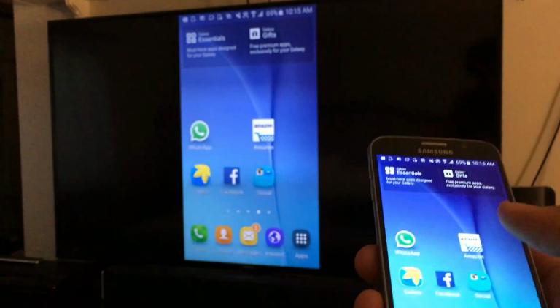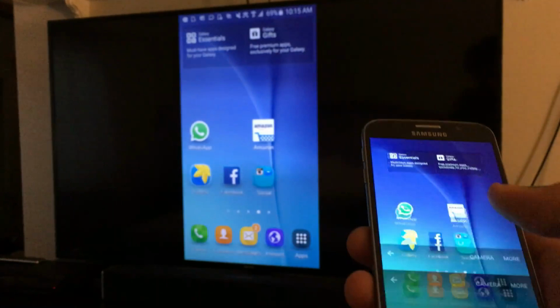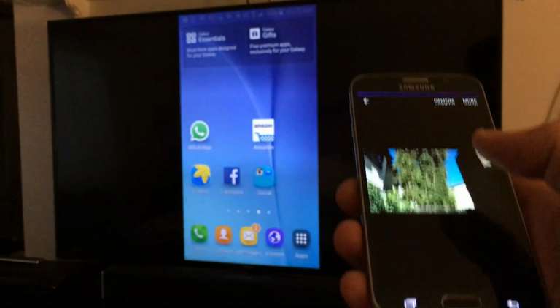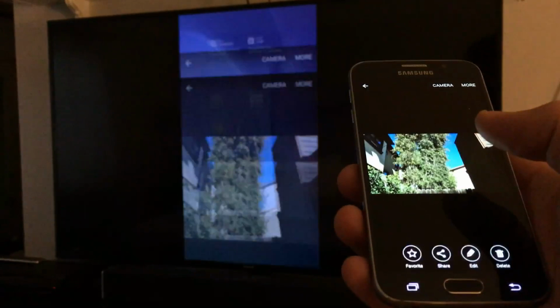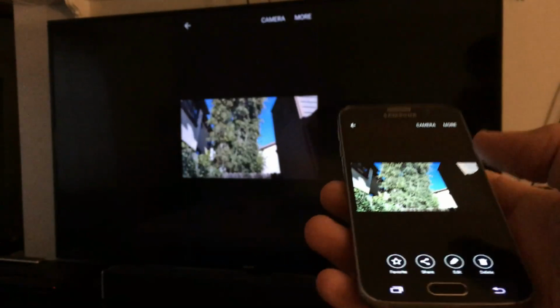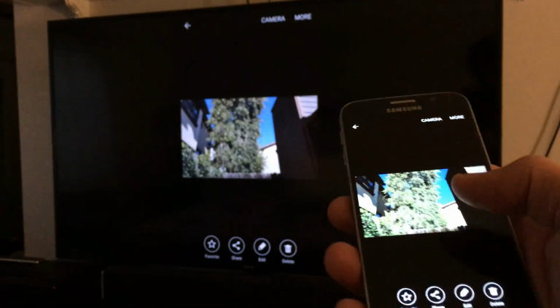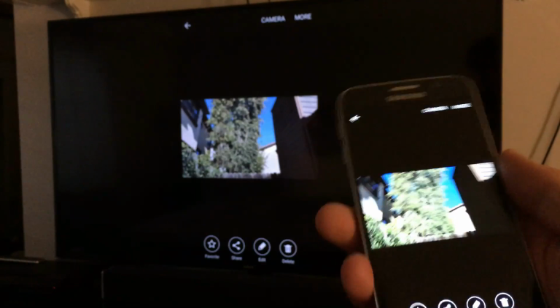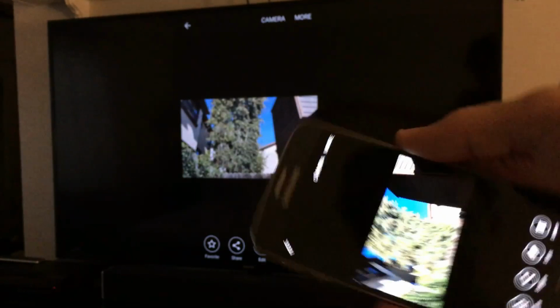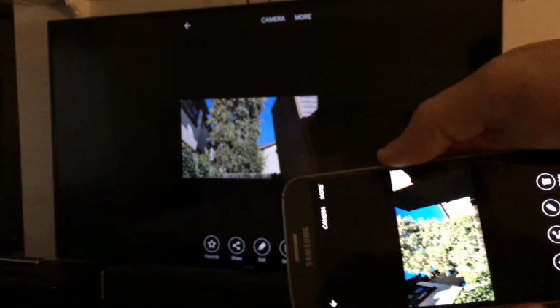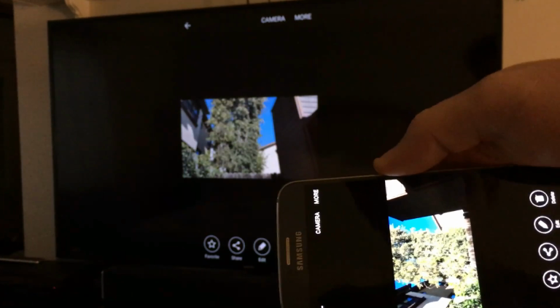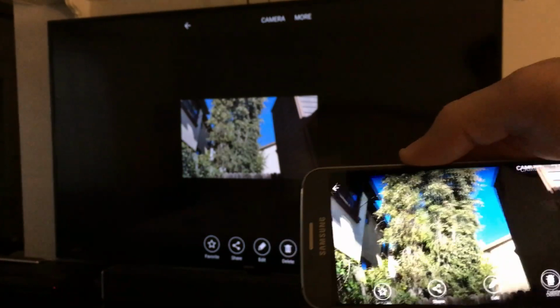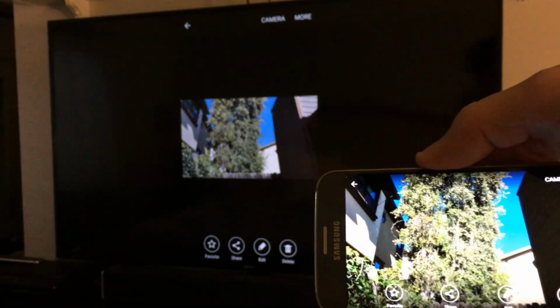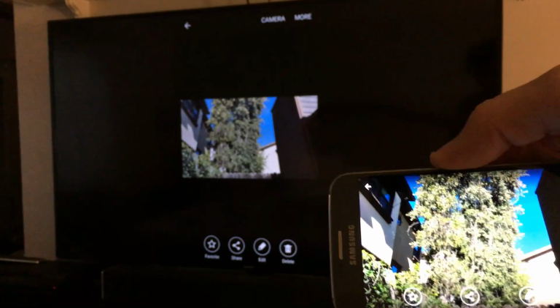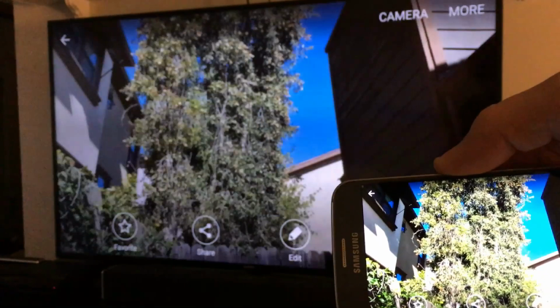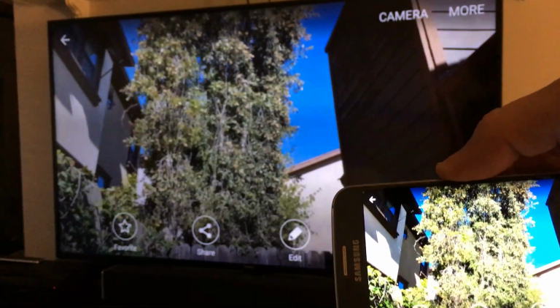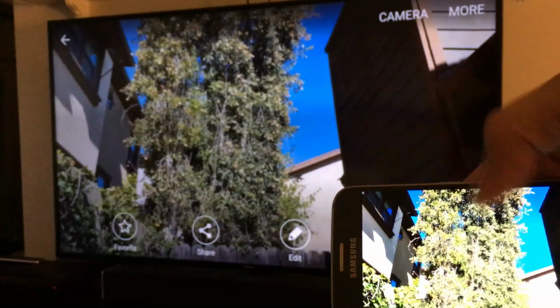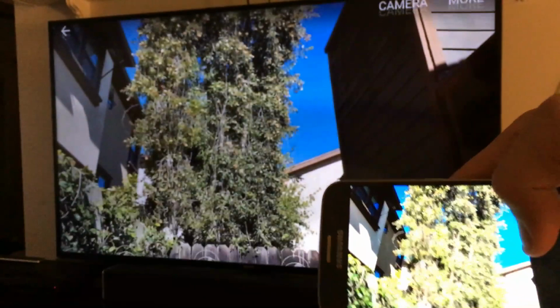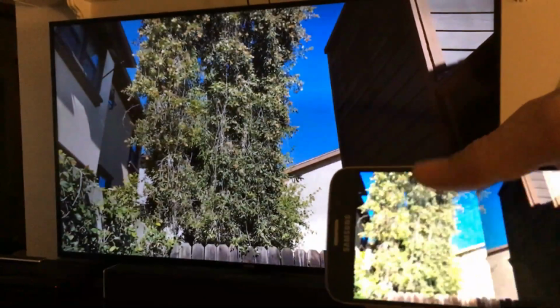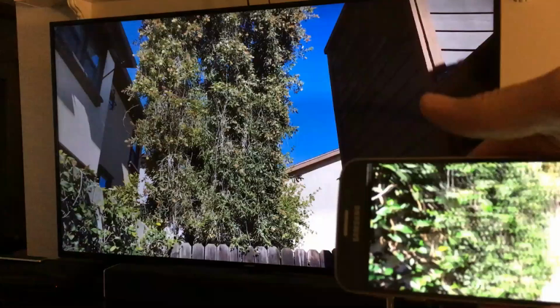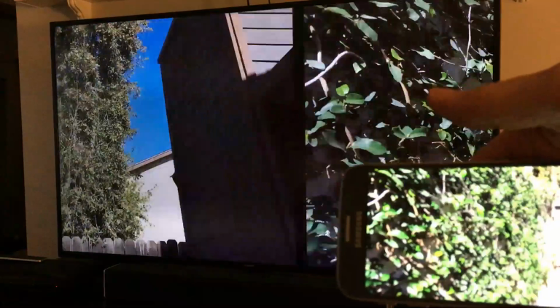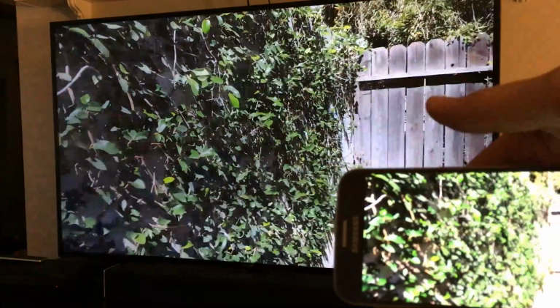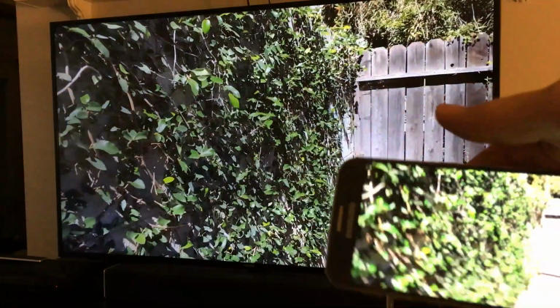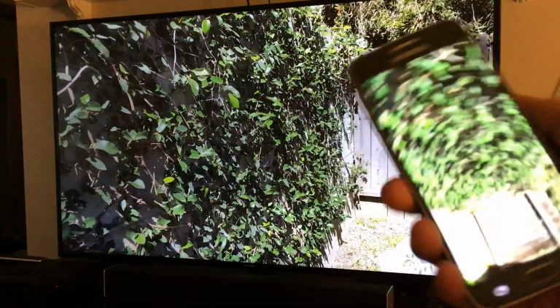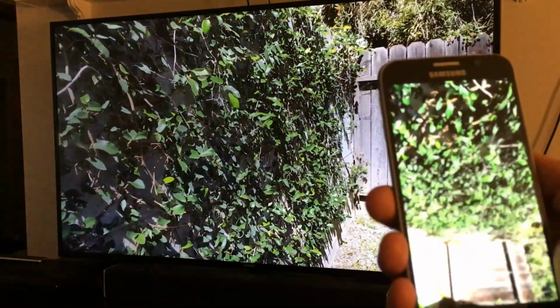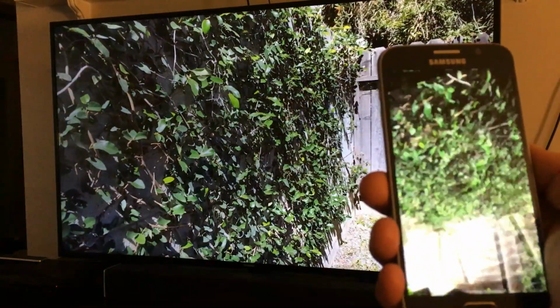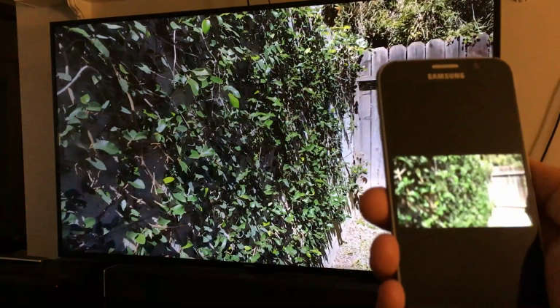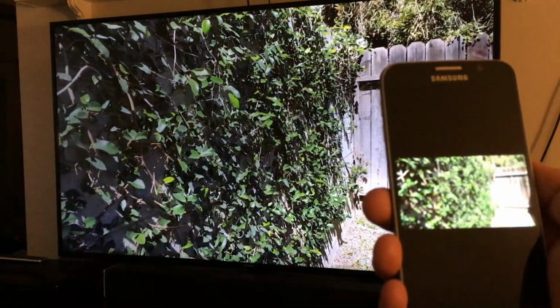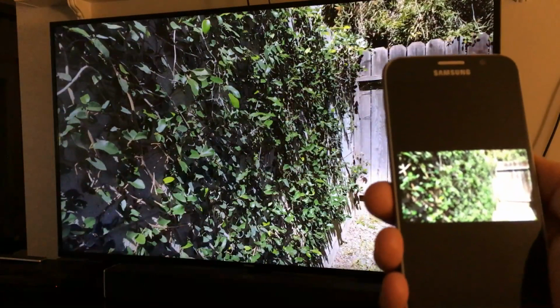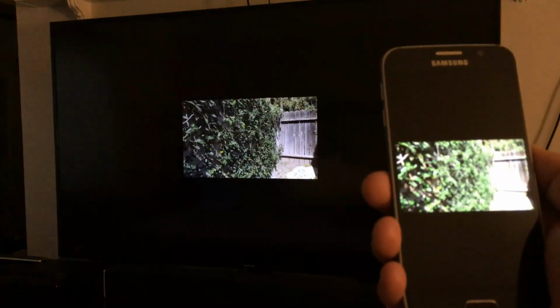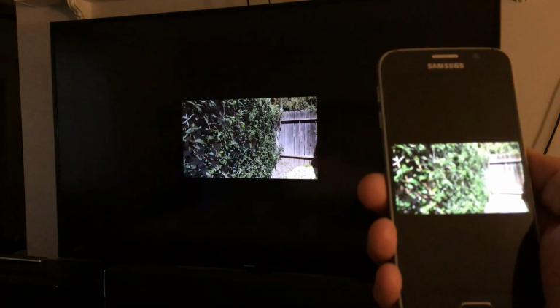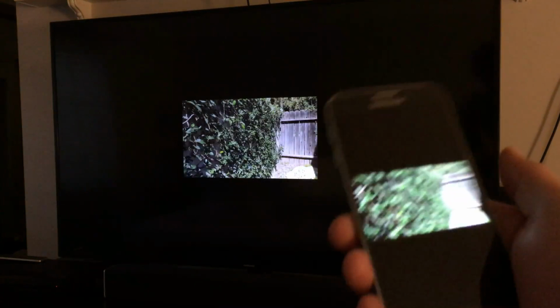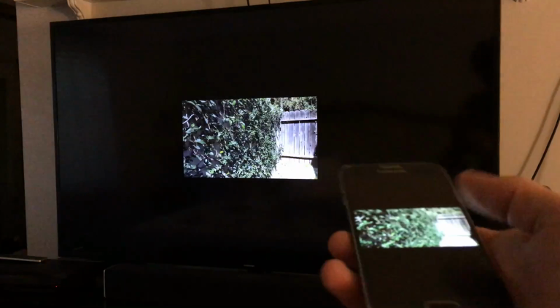I'm going to go to my gallery here and you can see some photos. Of course you can play your videos as well.